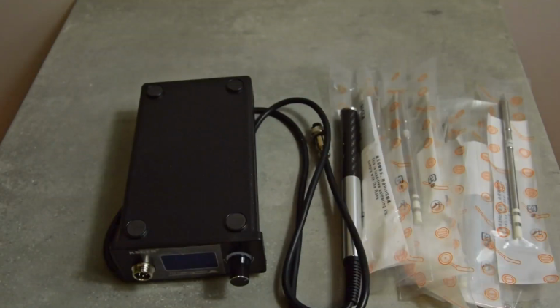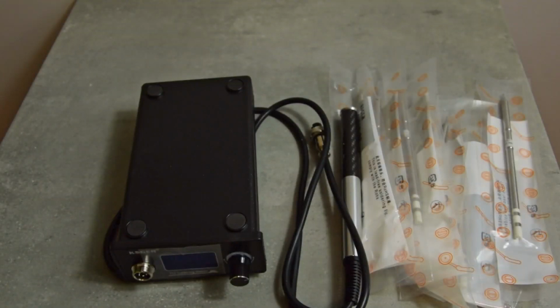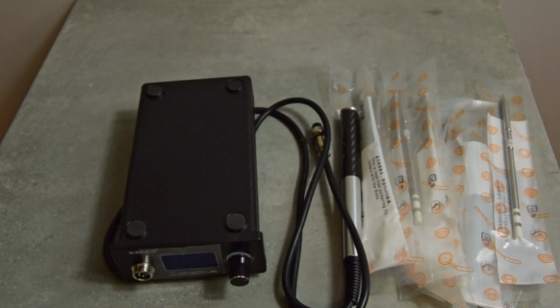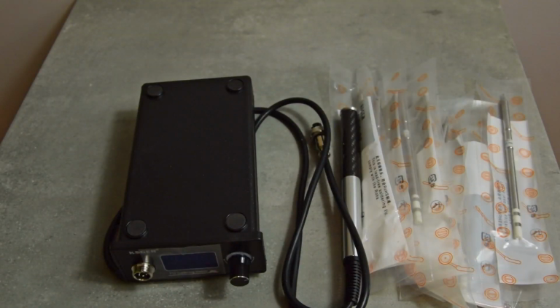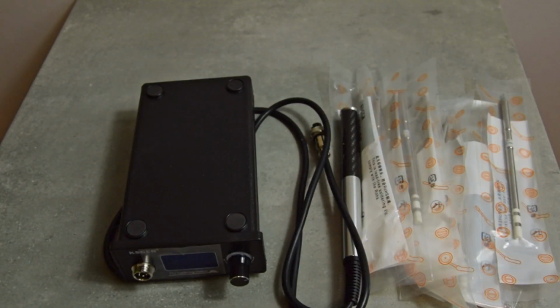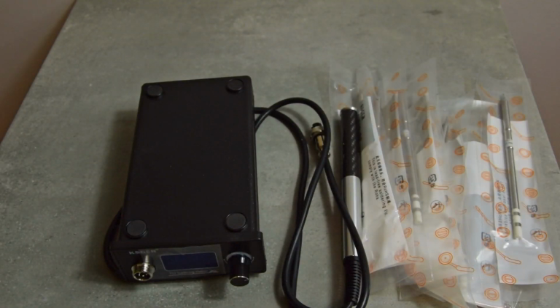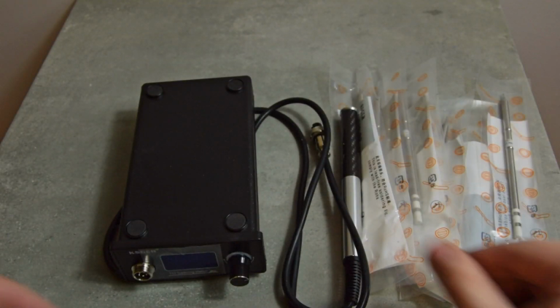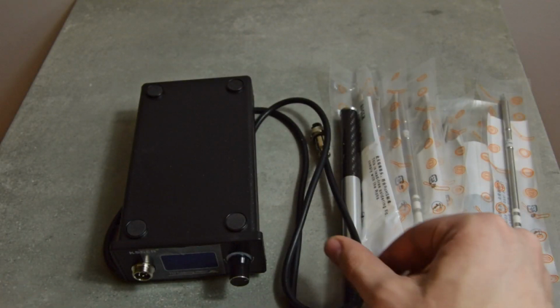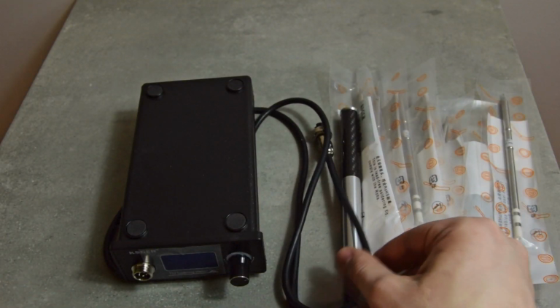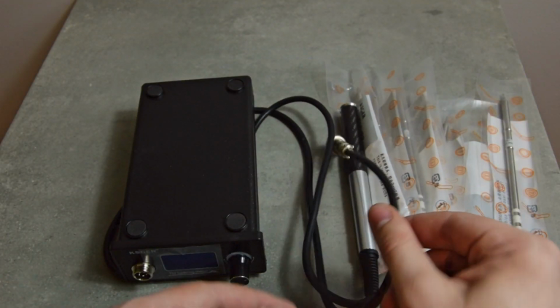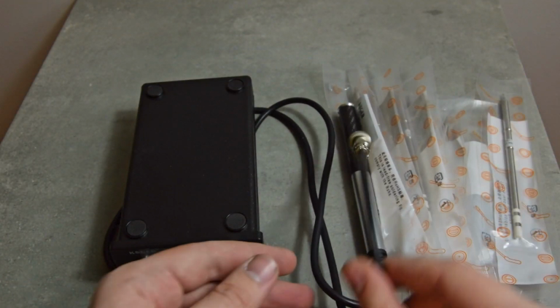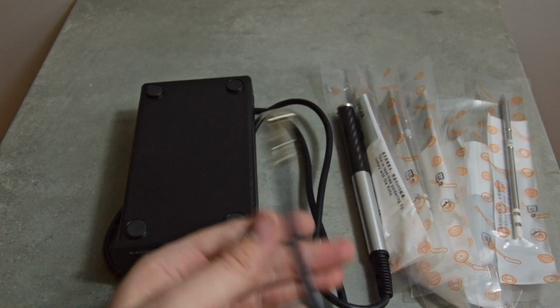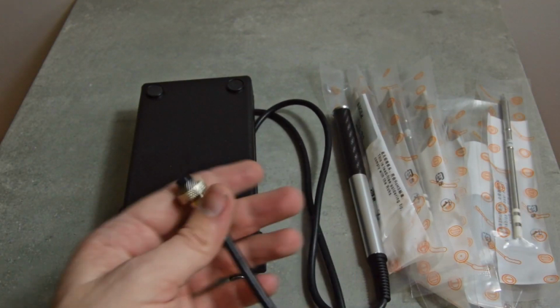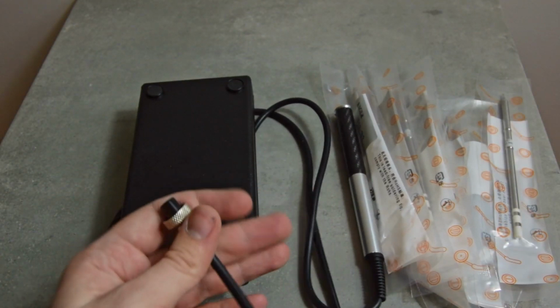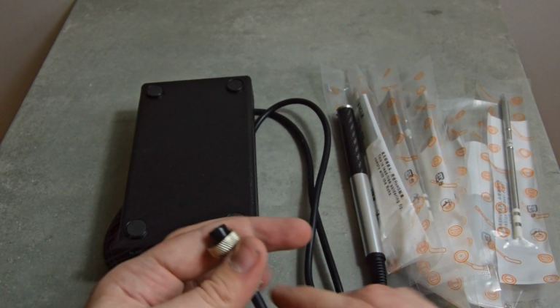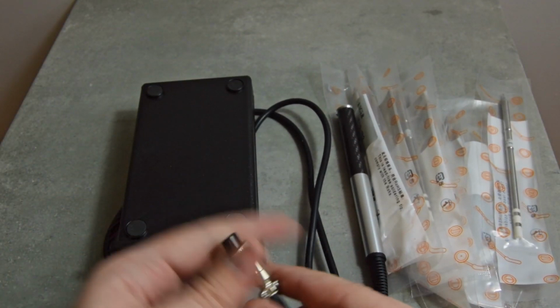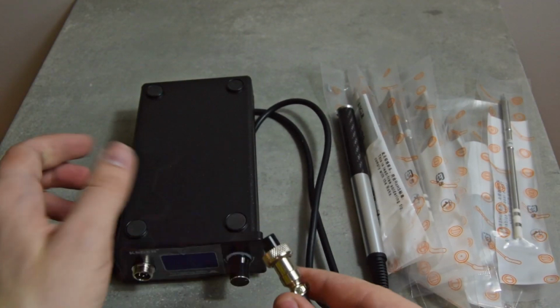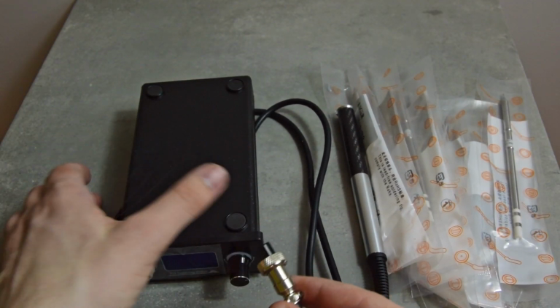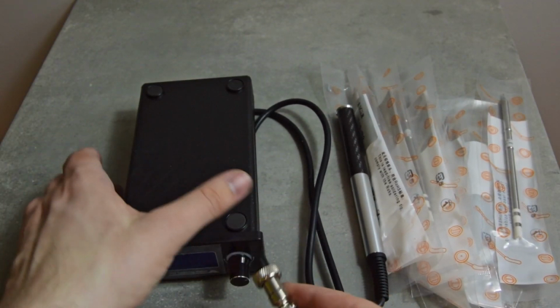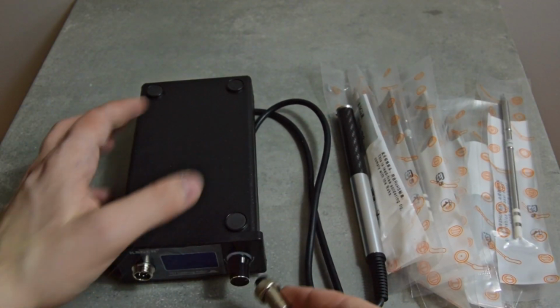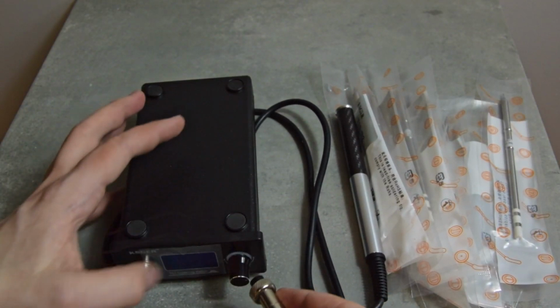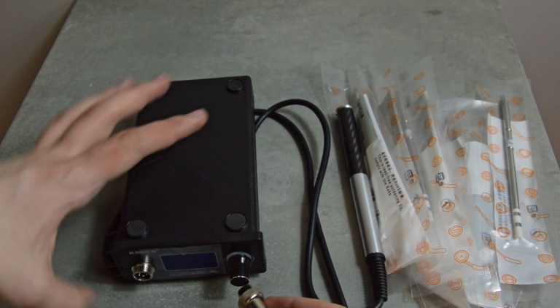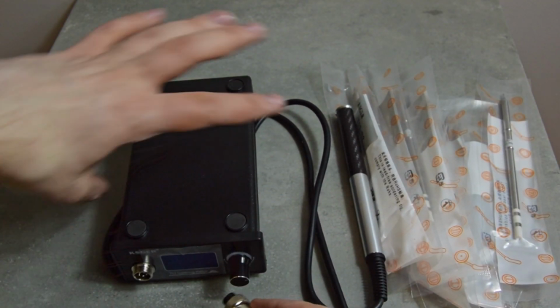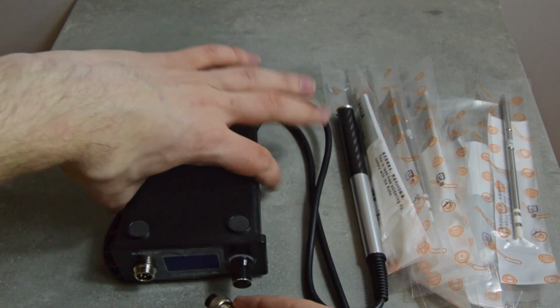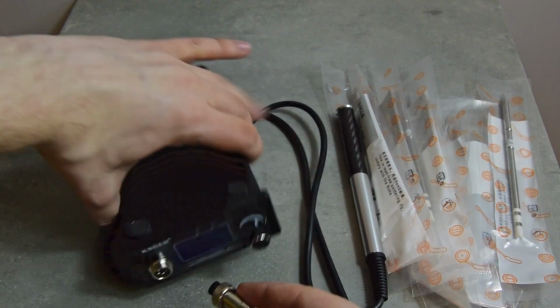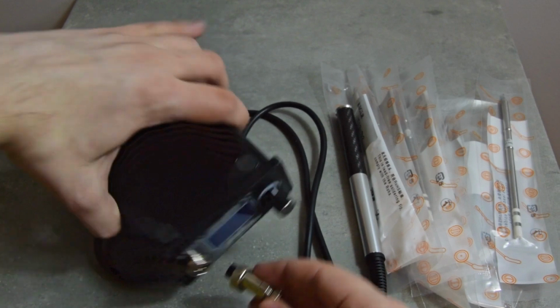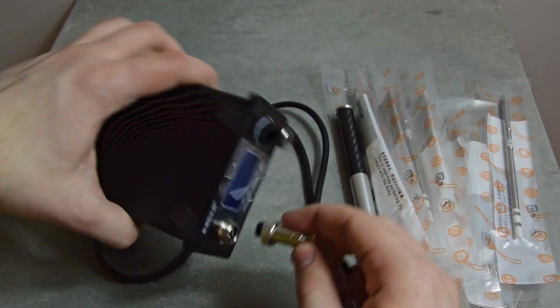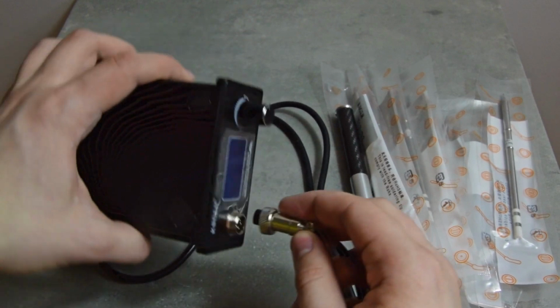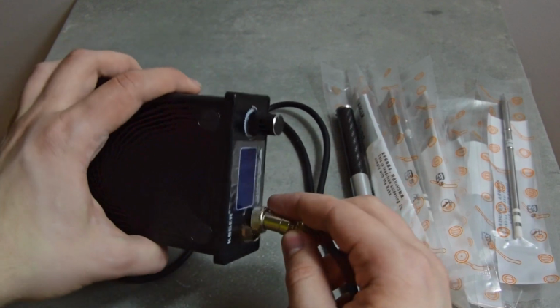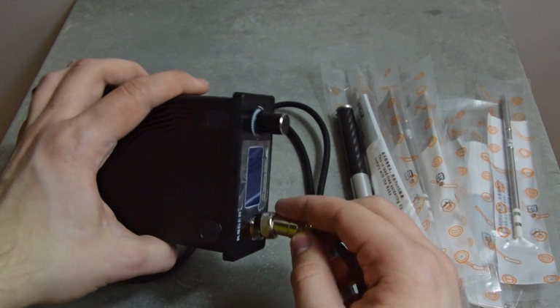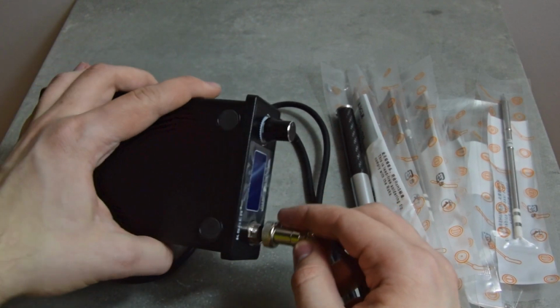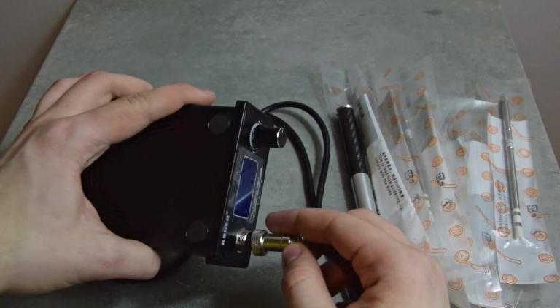Inside the box we have the controller, a handle, 3 included tips and a few more extra they agreed to send me.